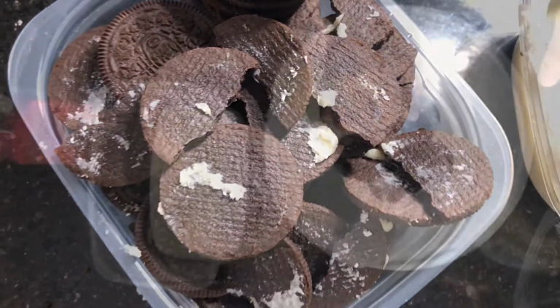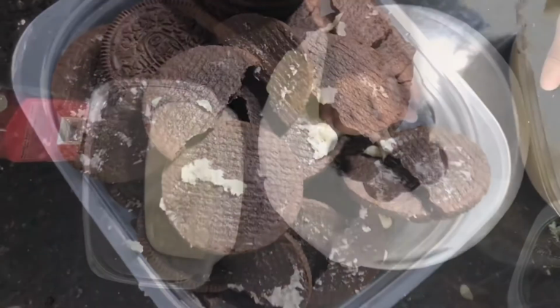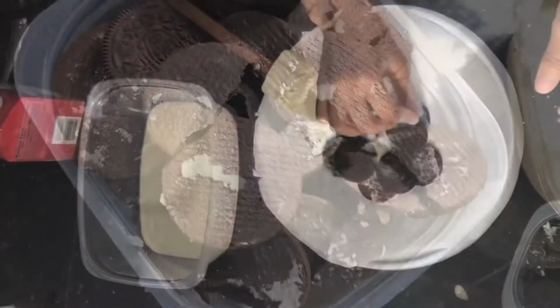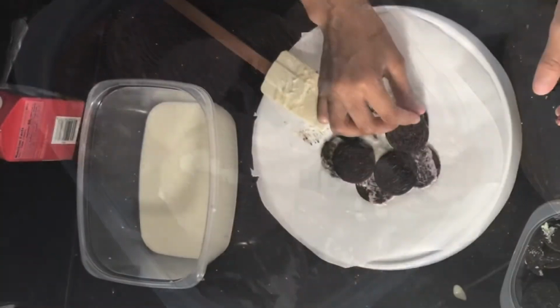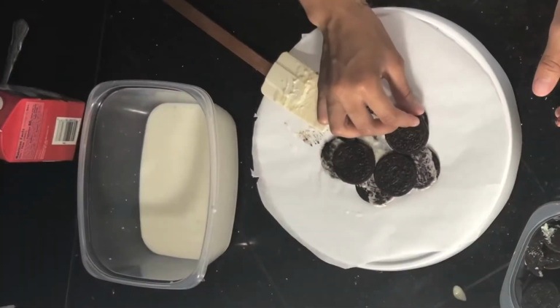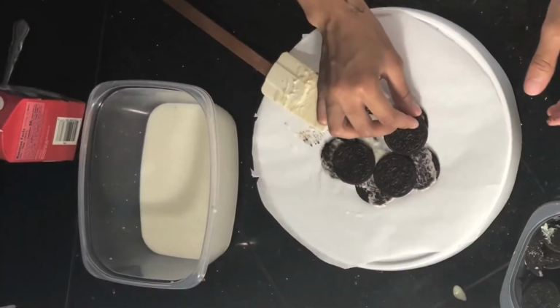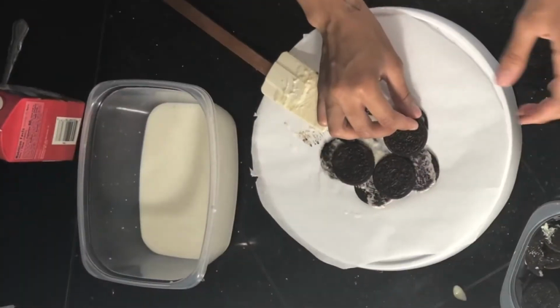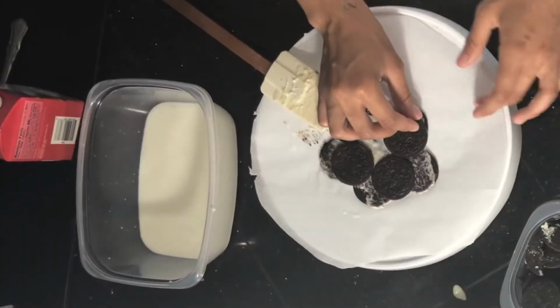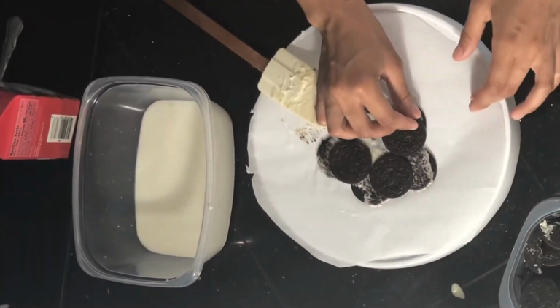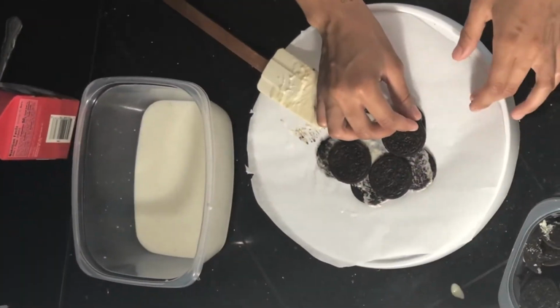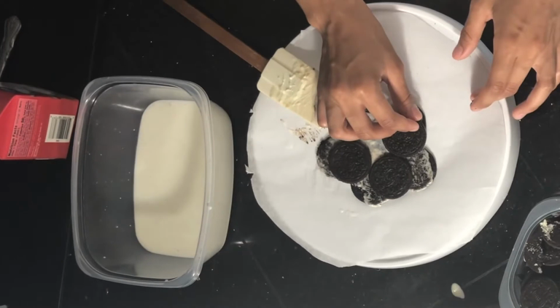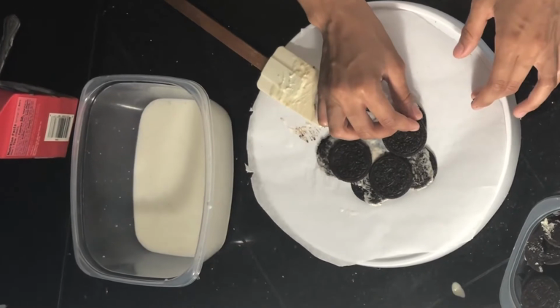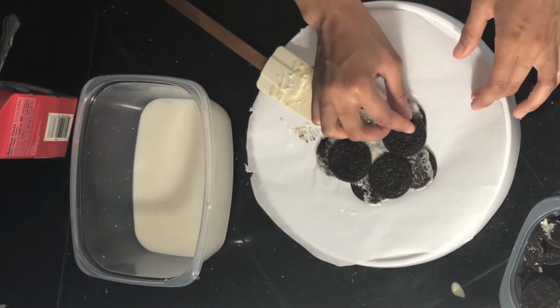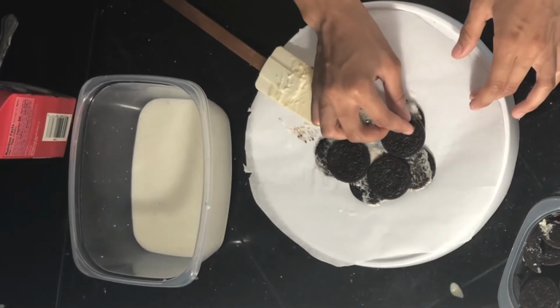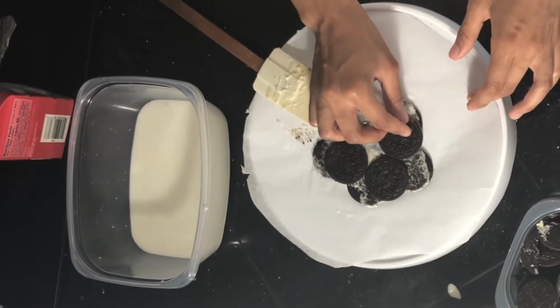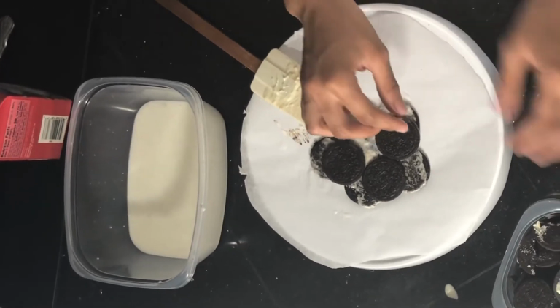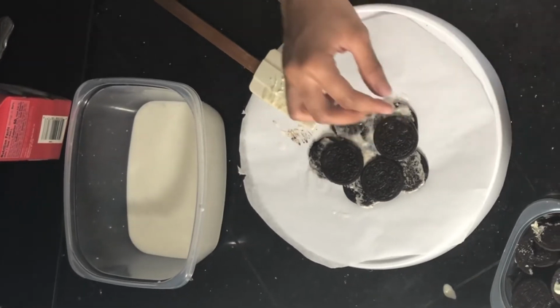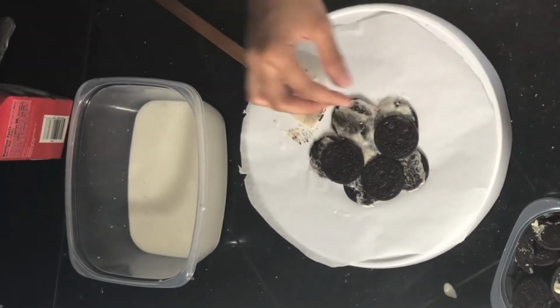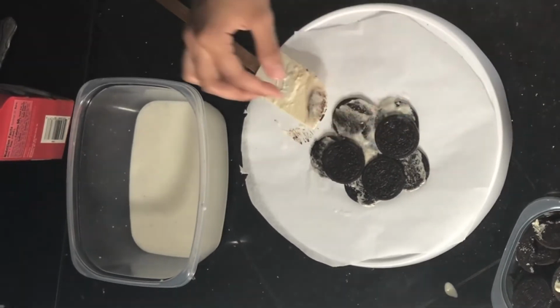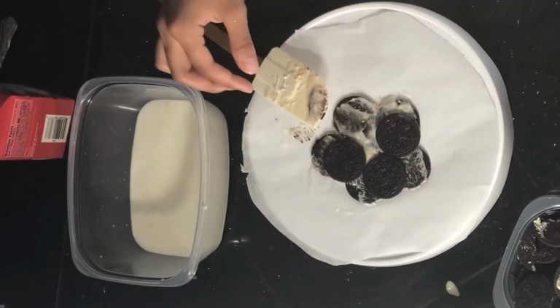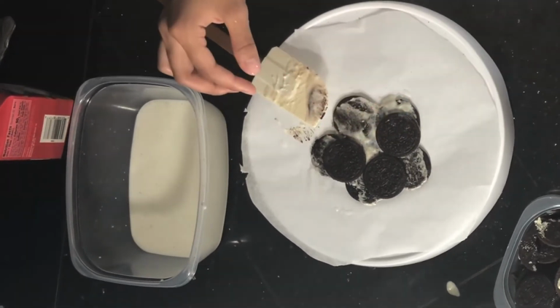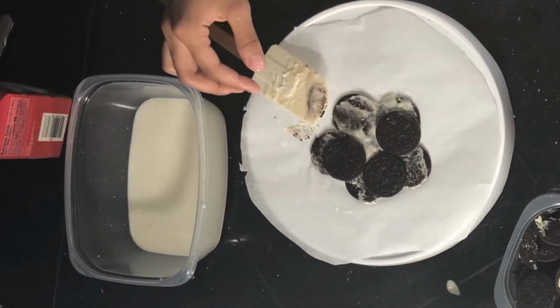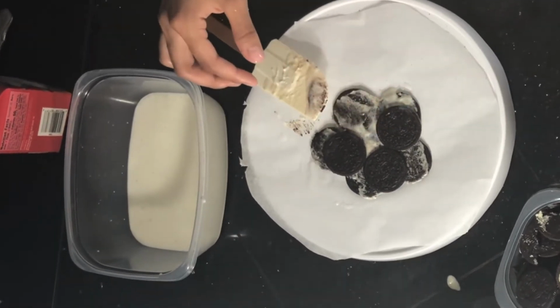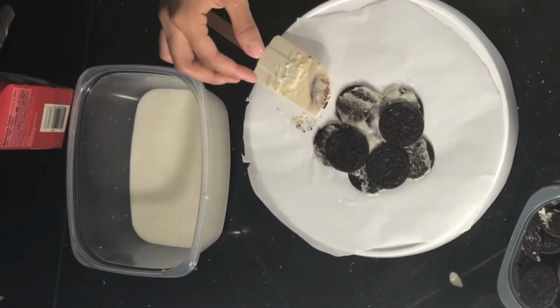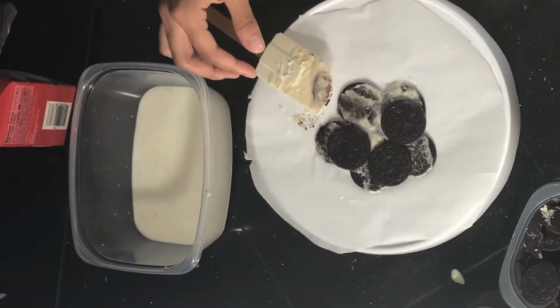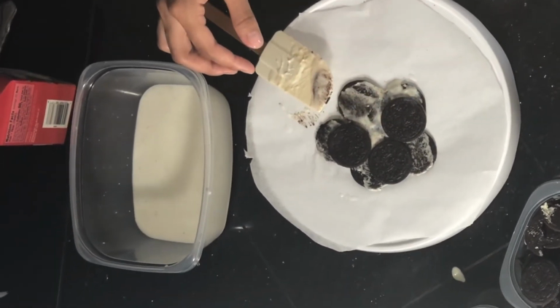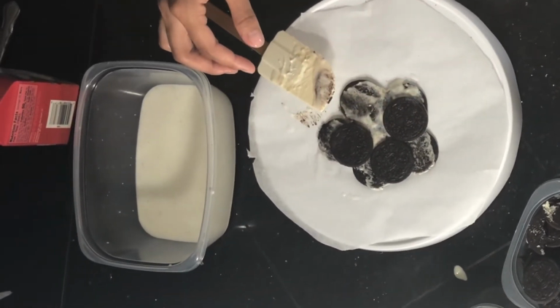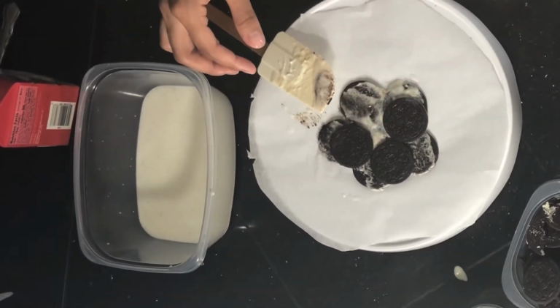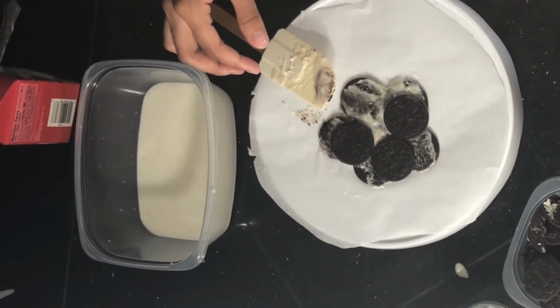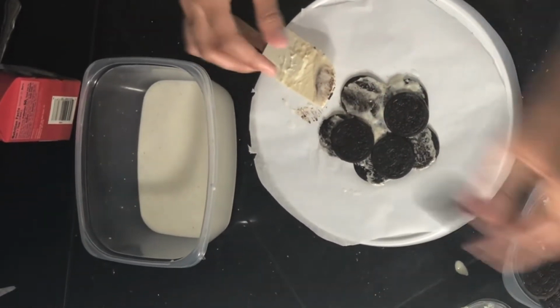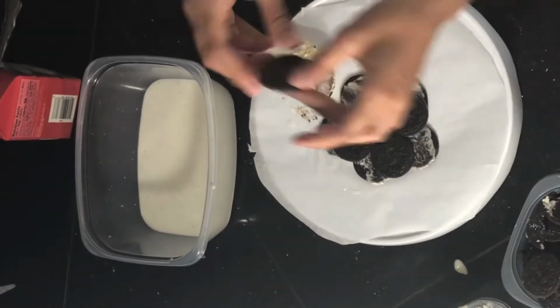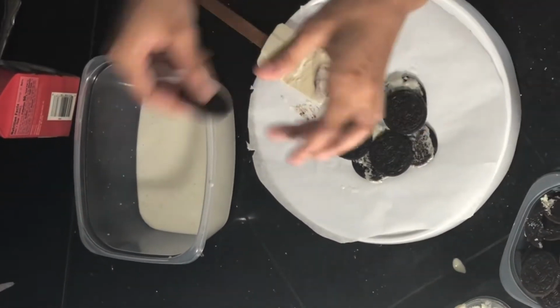Now we're just going to dip the cookie into the milk. After each layer, you make sure you want to add the cream.